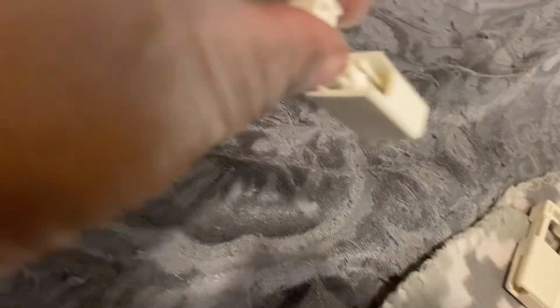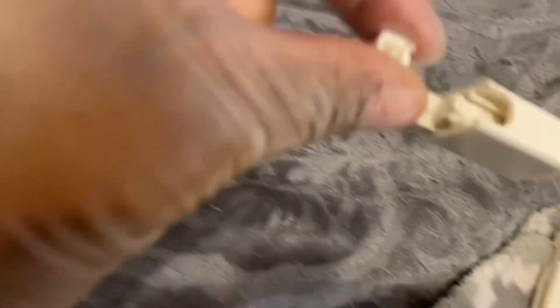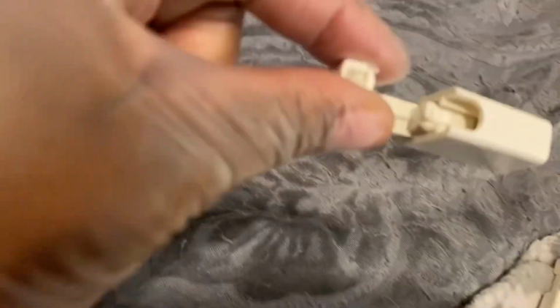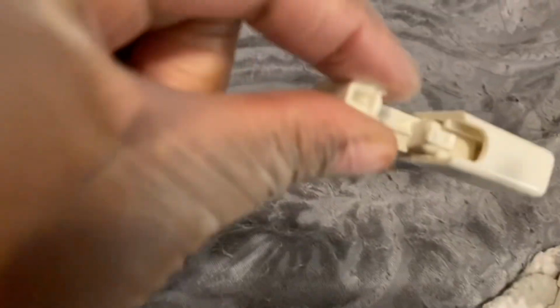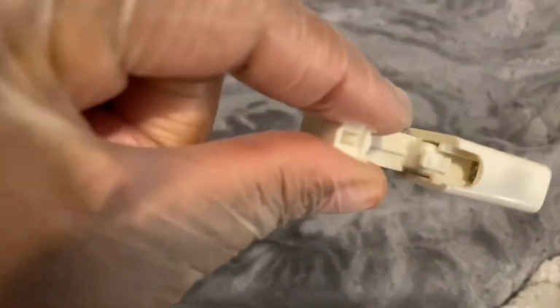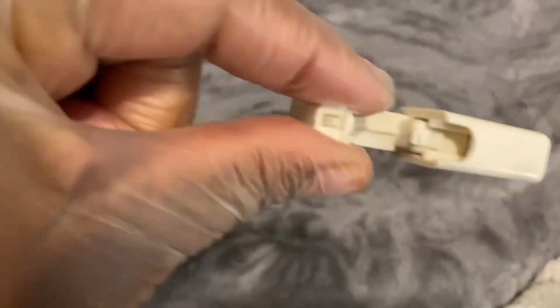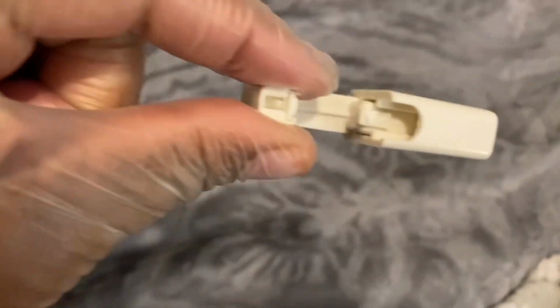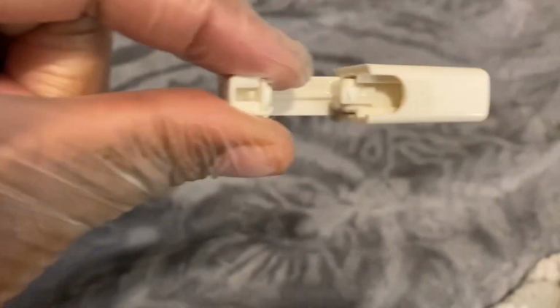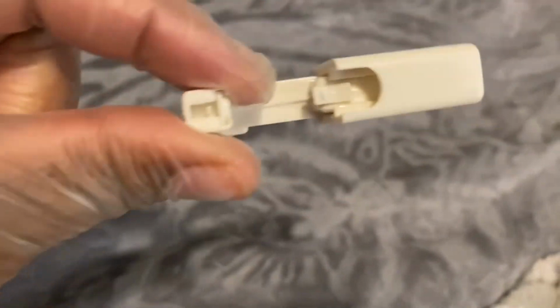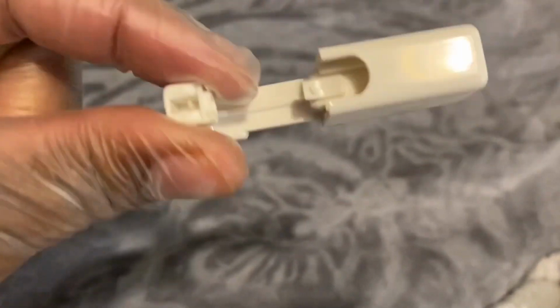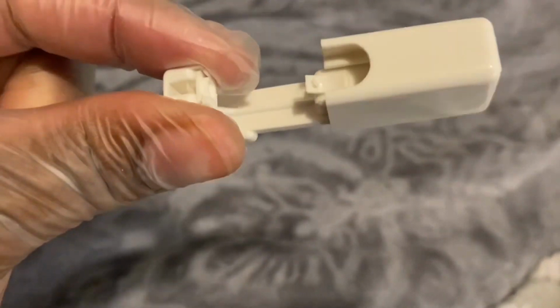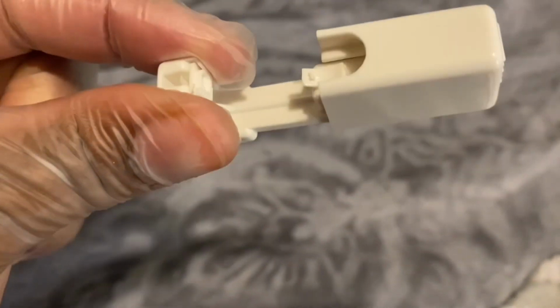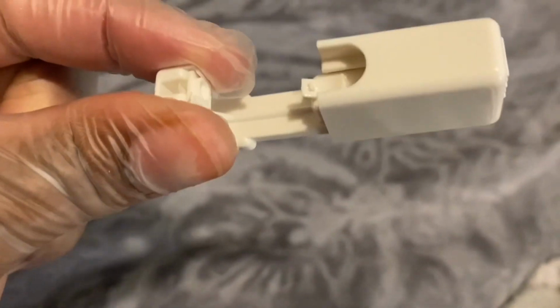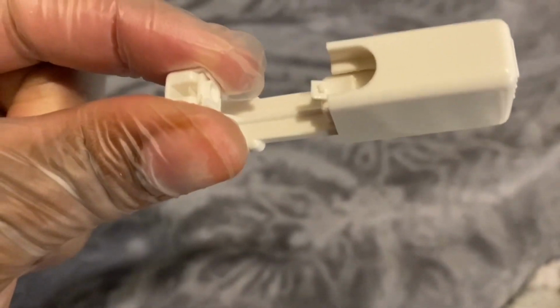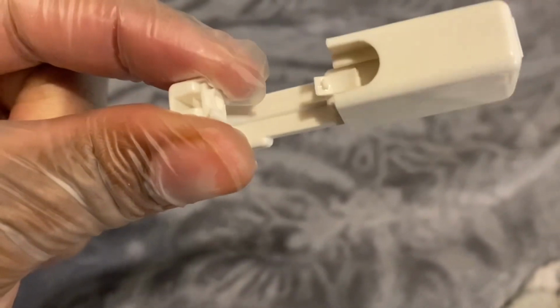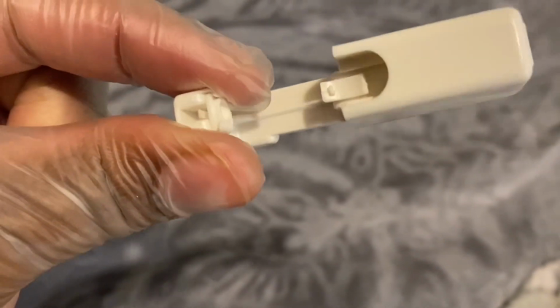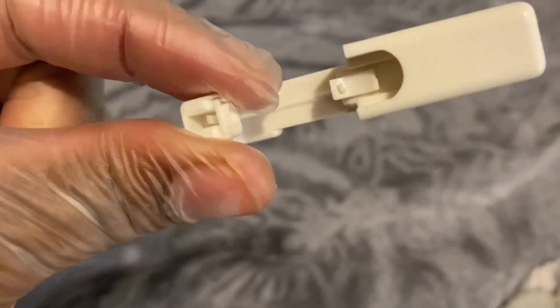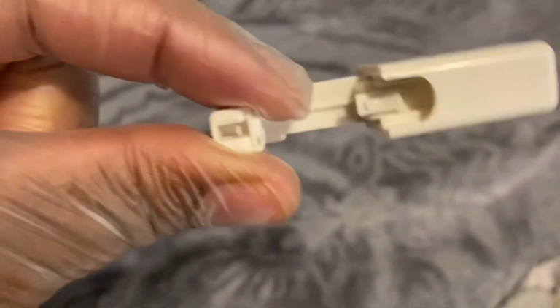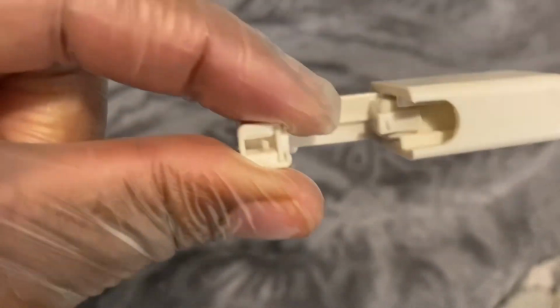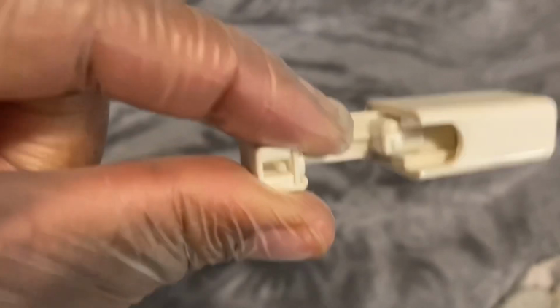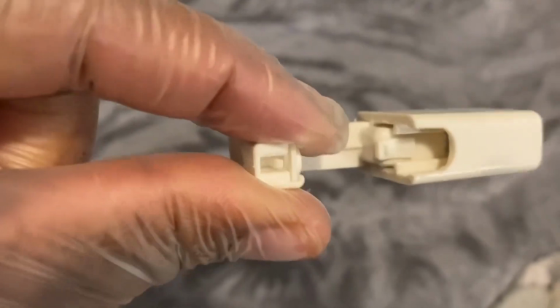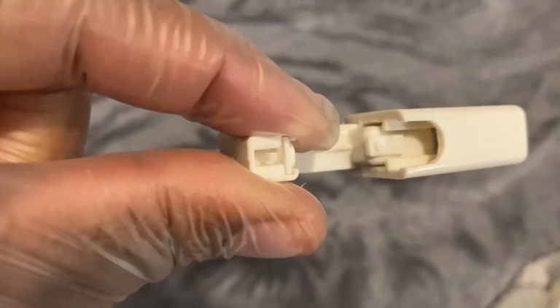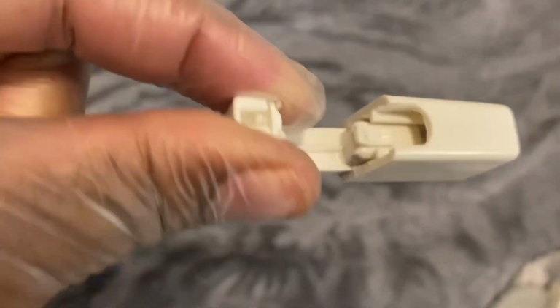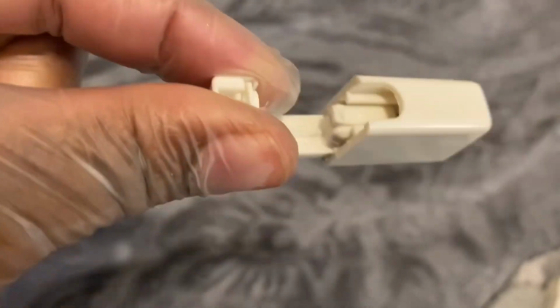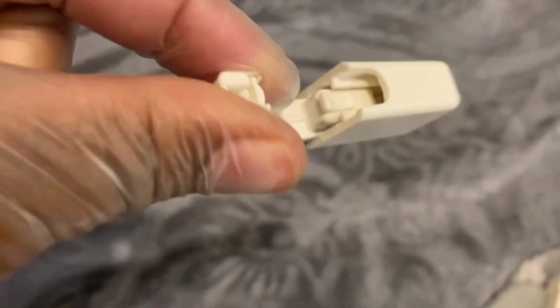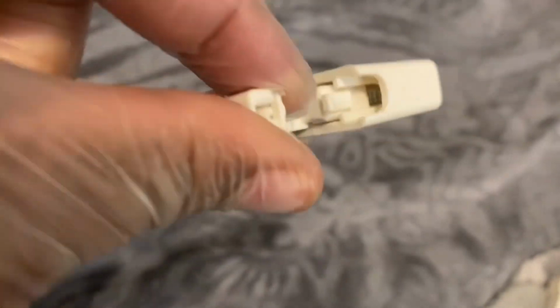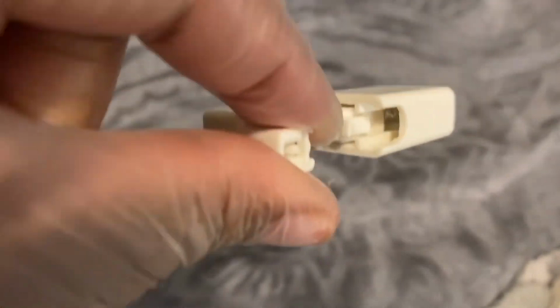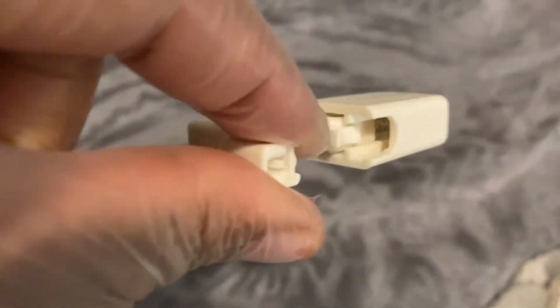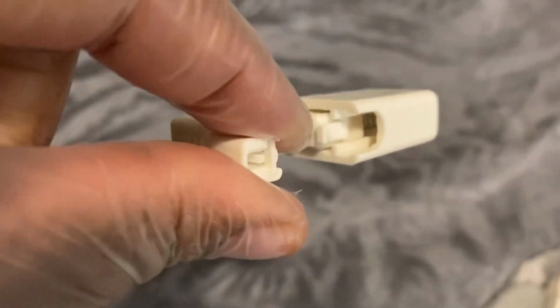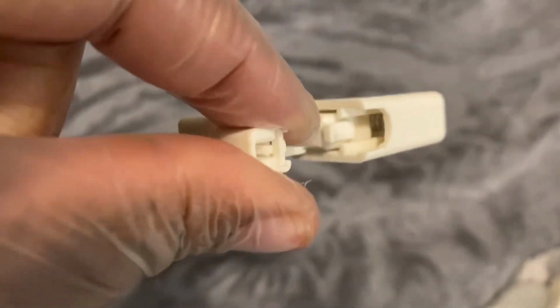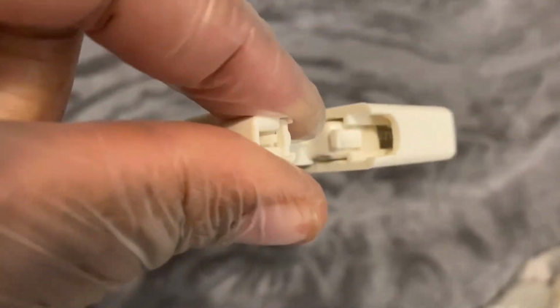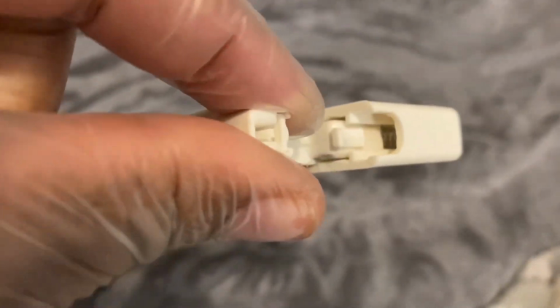It broke. So once you do it, you can't use it again because it's going to break off. It's a single-use device.